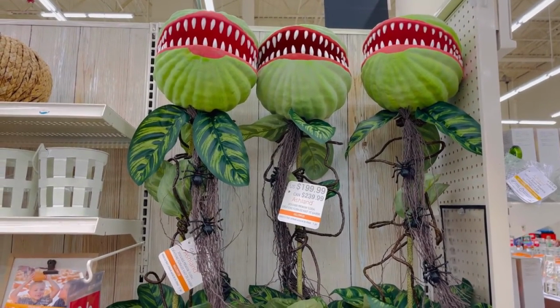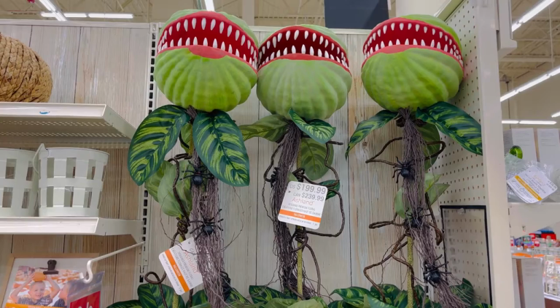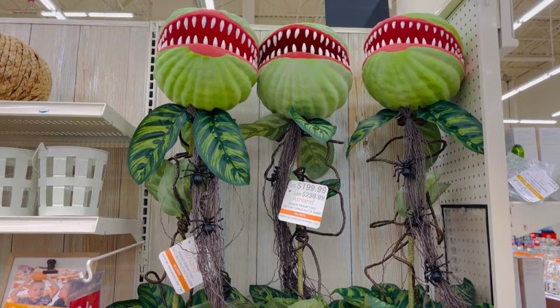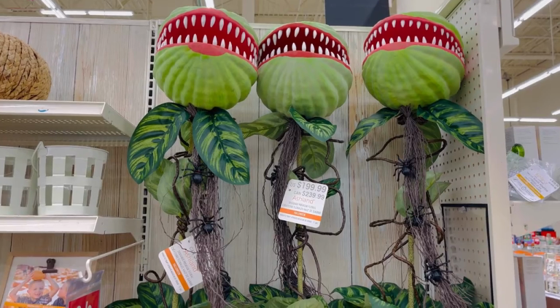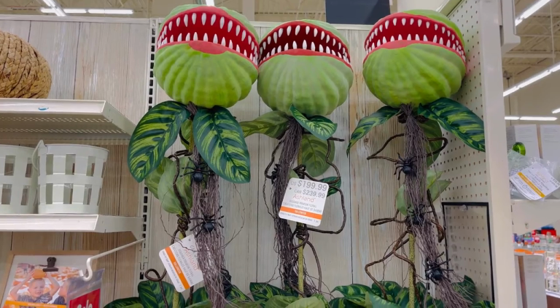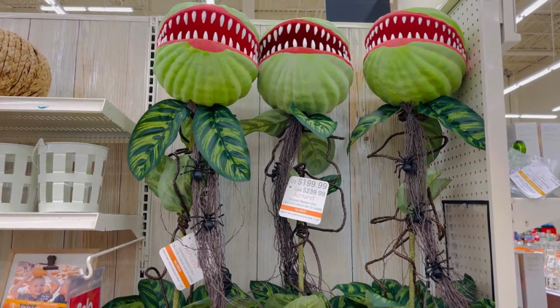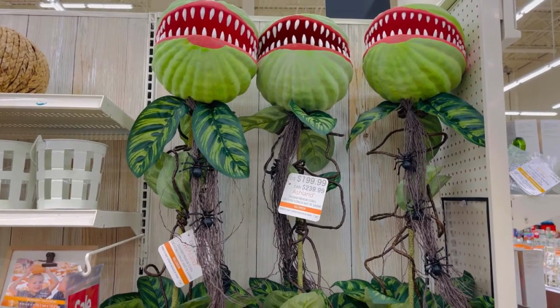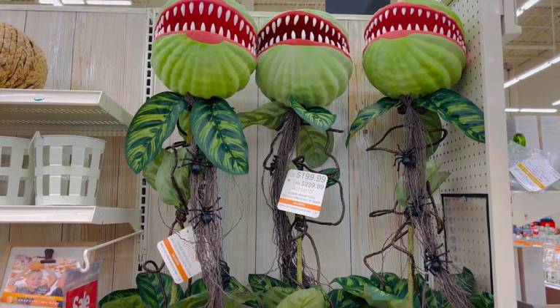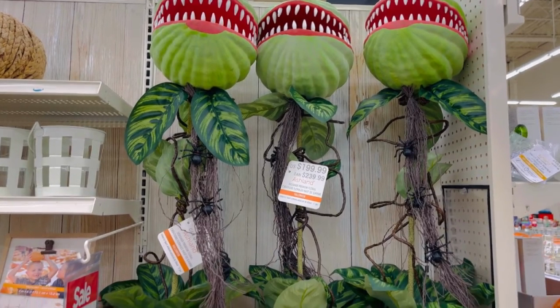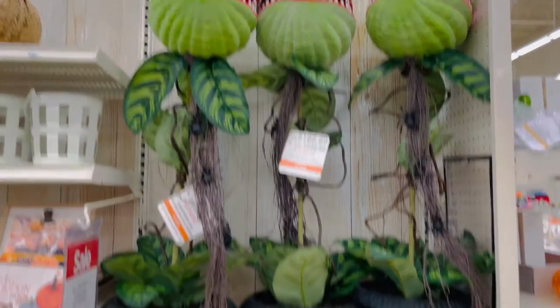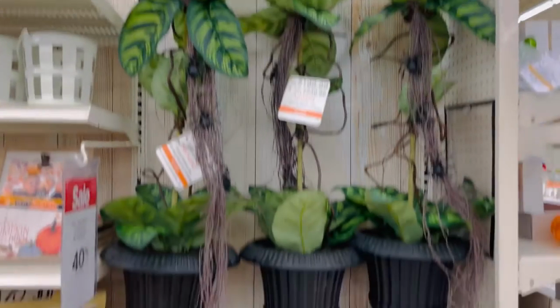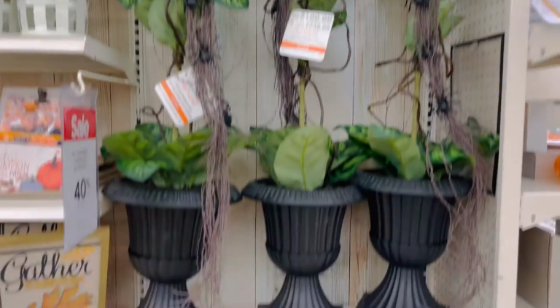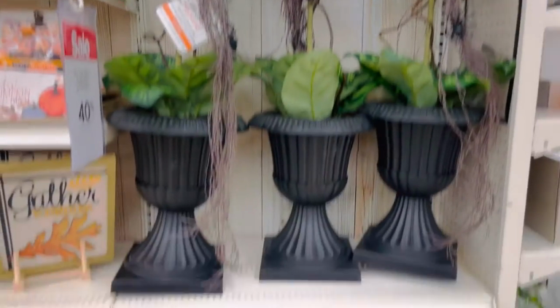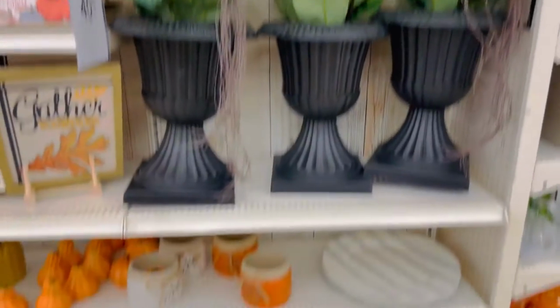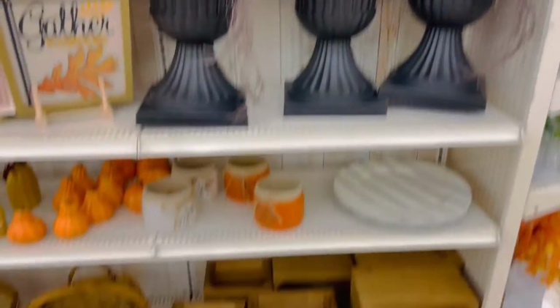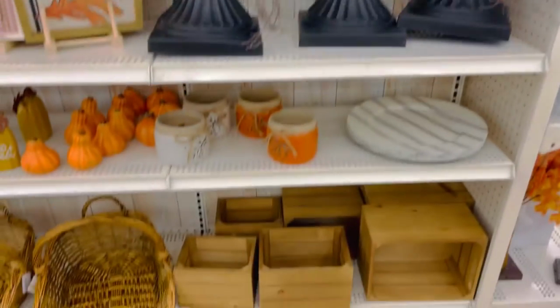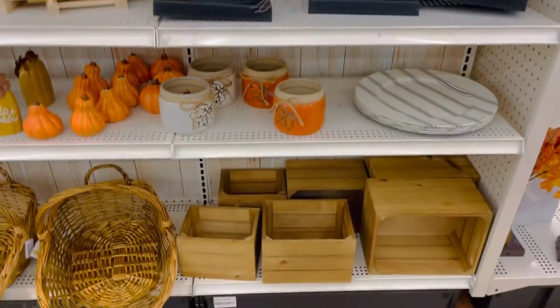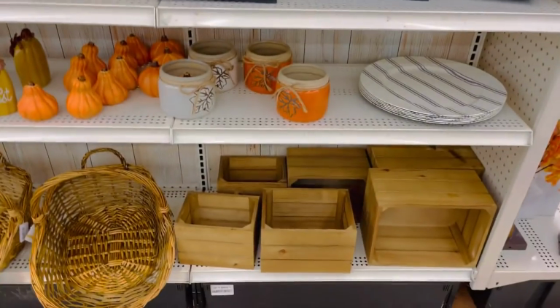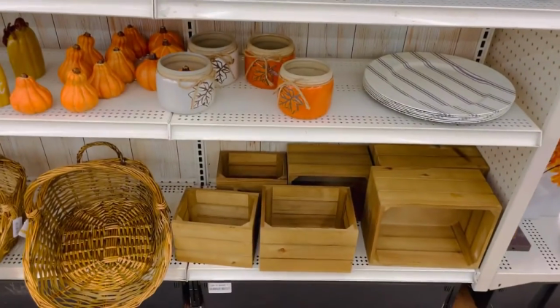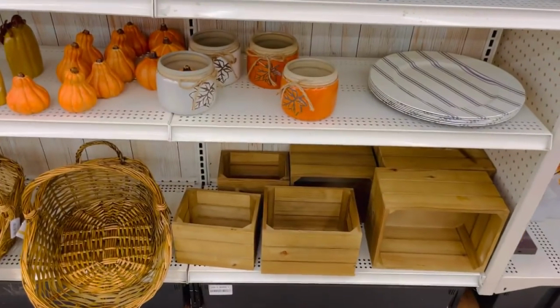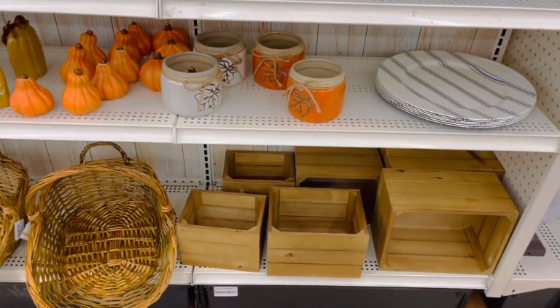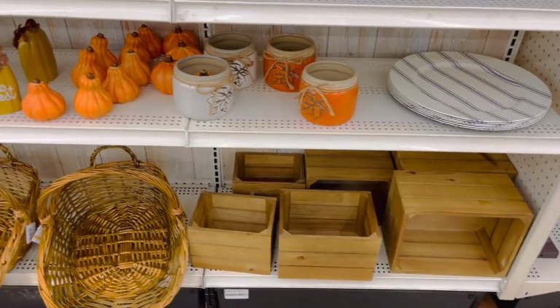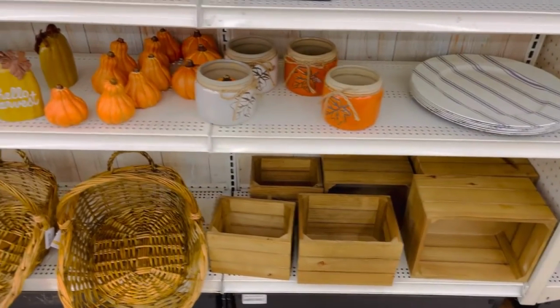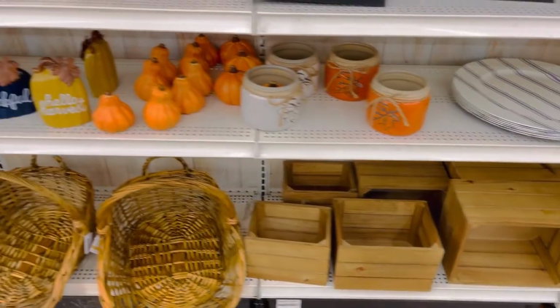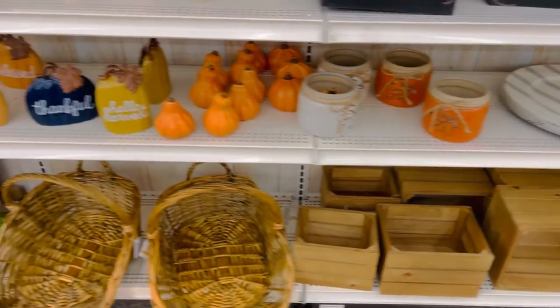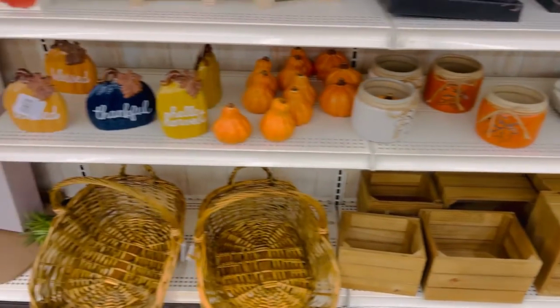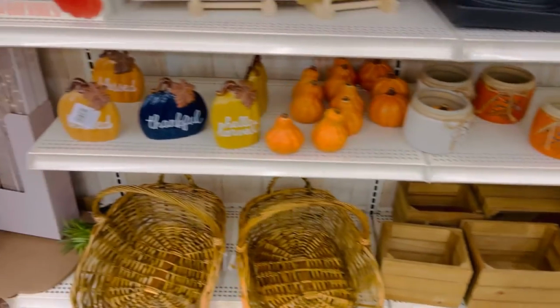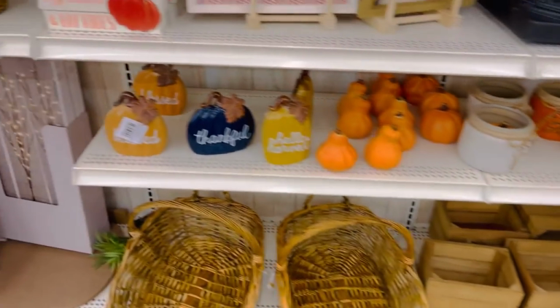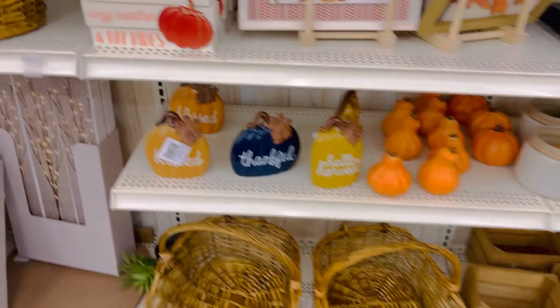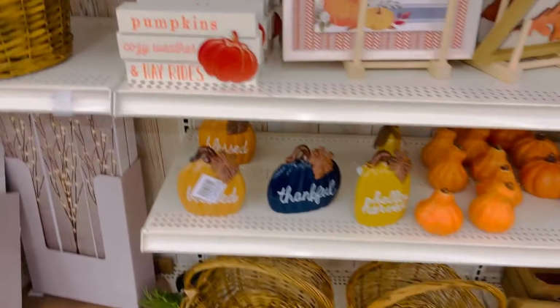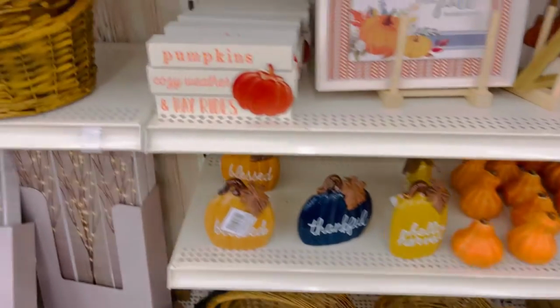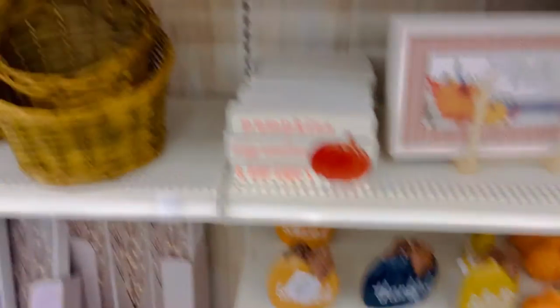And here are these plants that look very similar to a Little Shop of Horrors movie, if you guys have seen it. Here are some more fall decorations — little pumpkins.